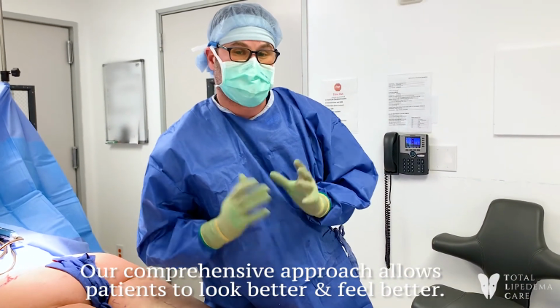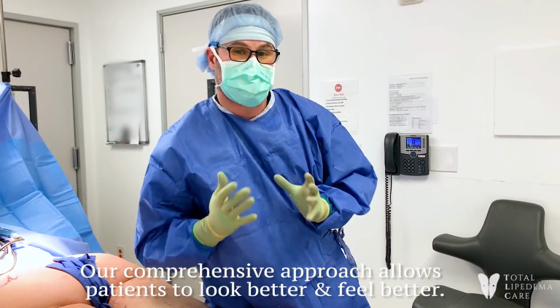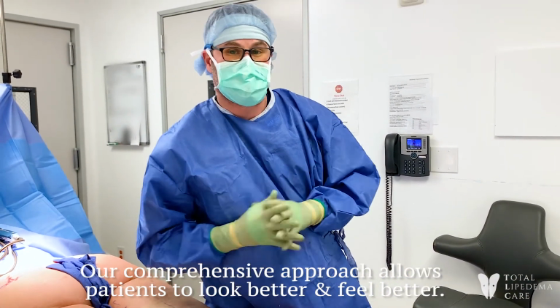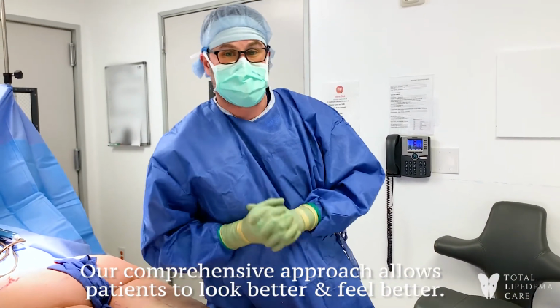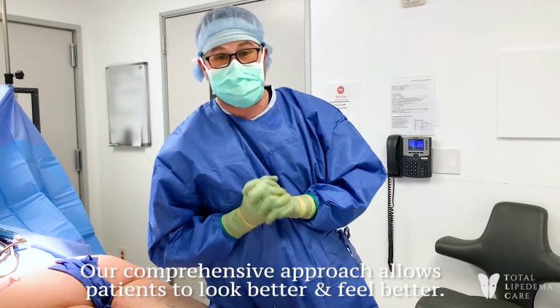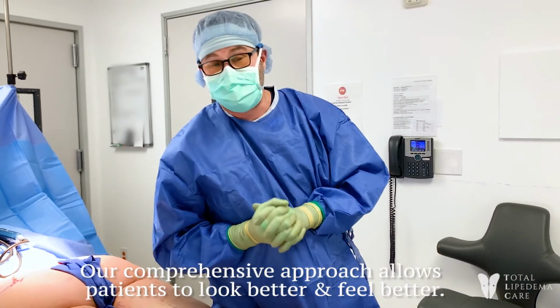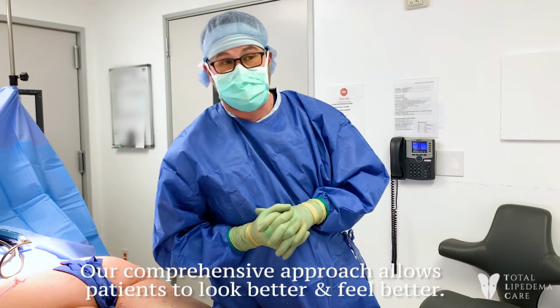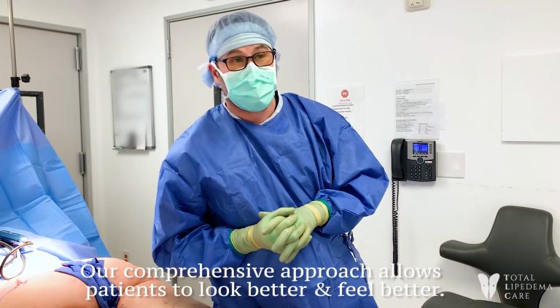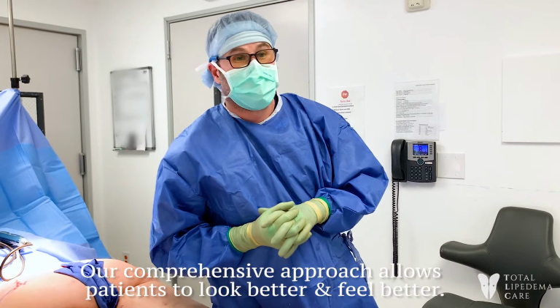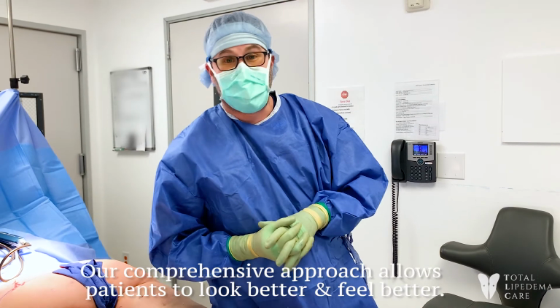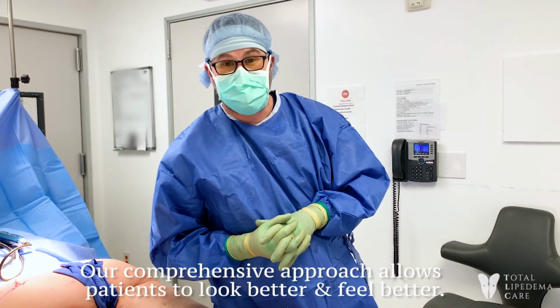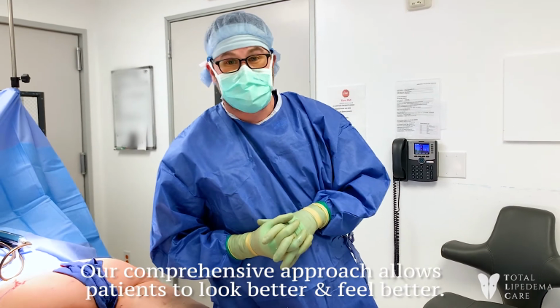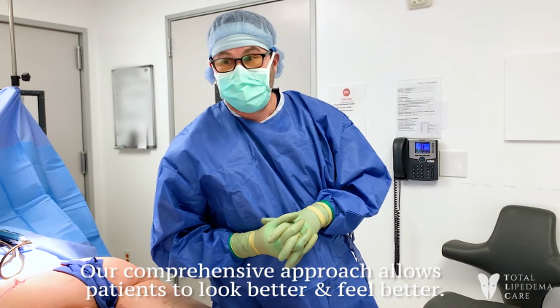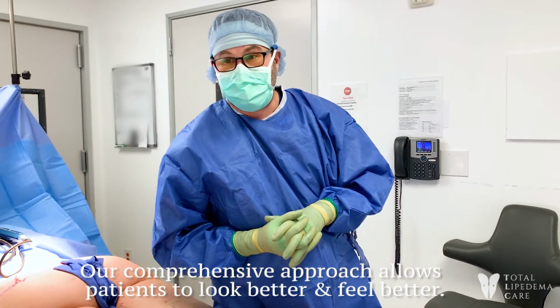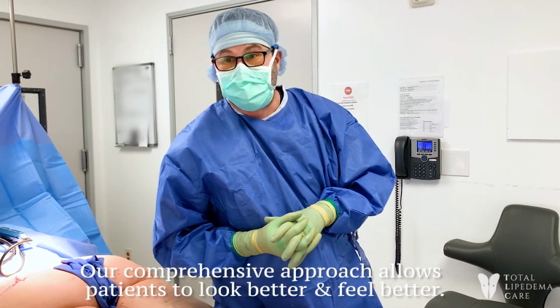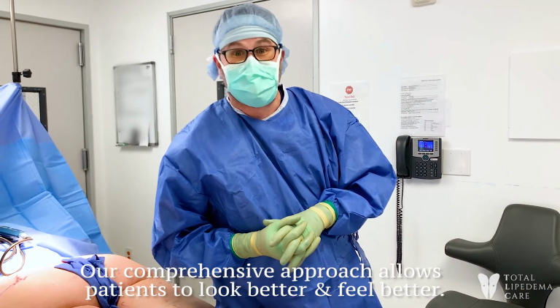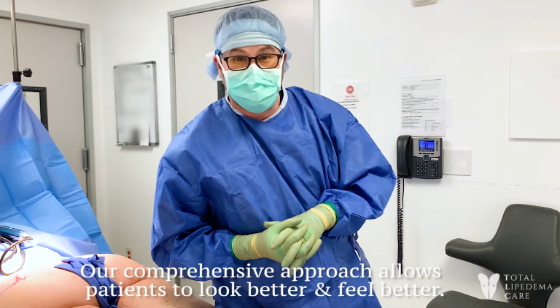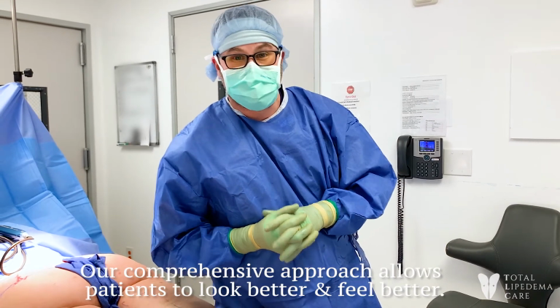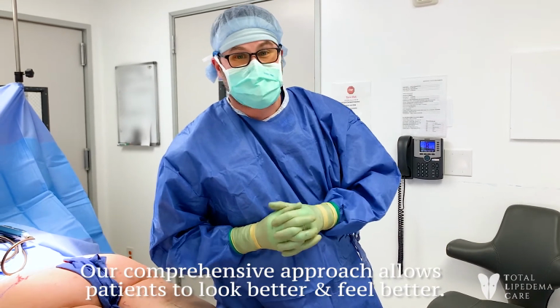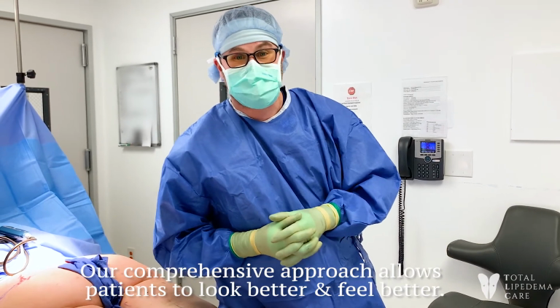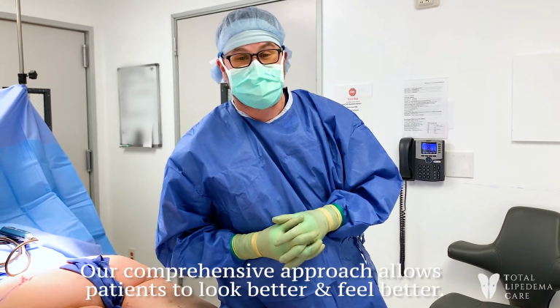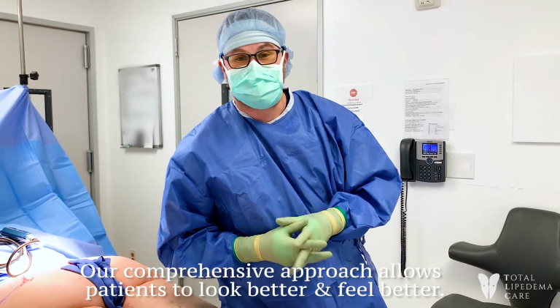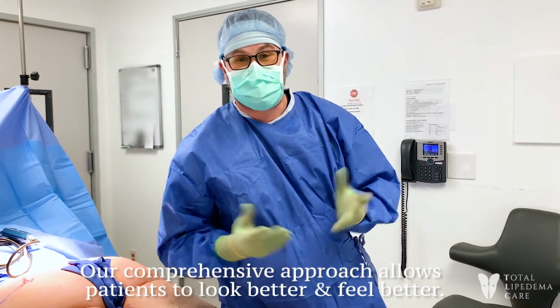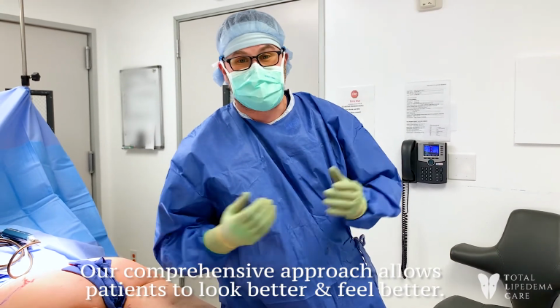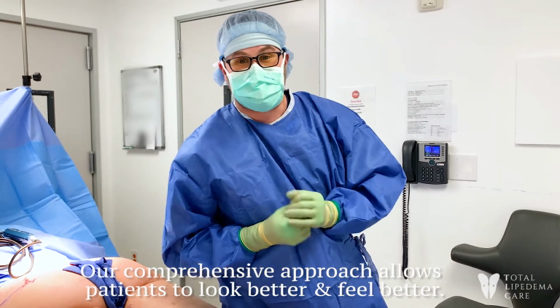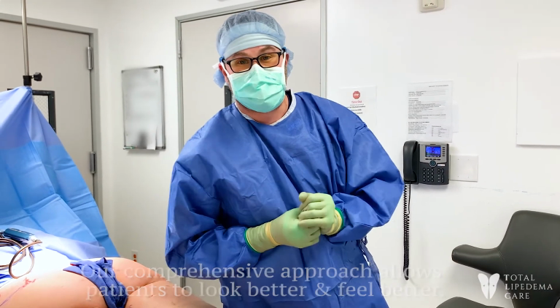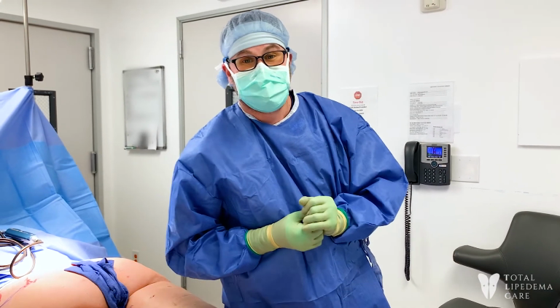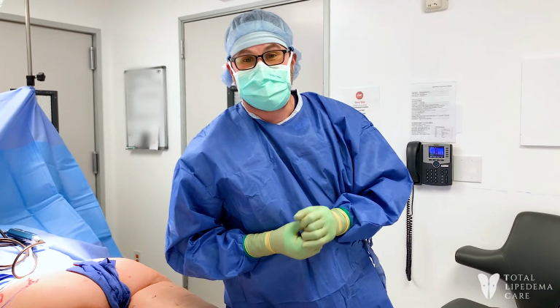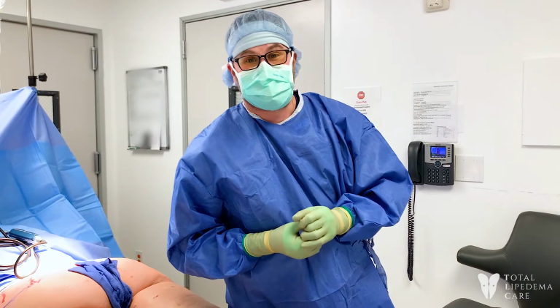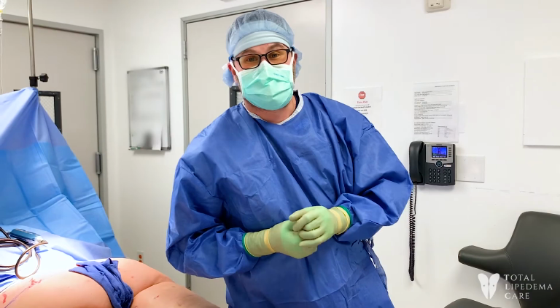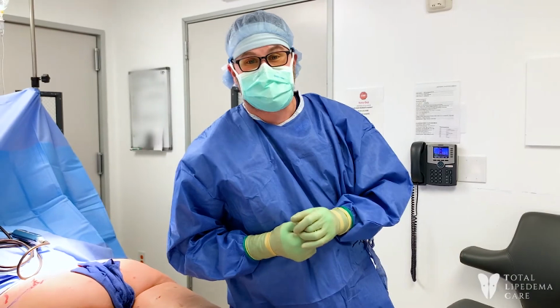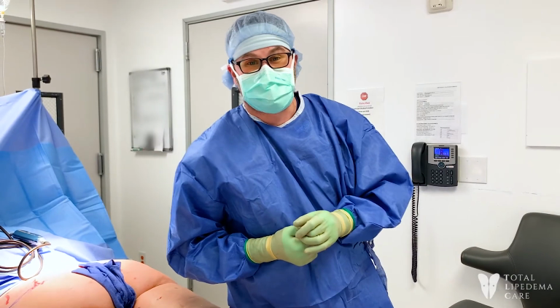And that's how we get people to feel better, walk better, running, exercising, back to work, and even the next day after surgery.